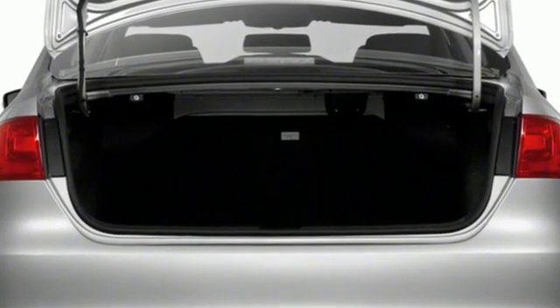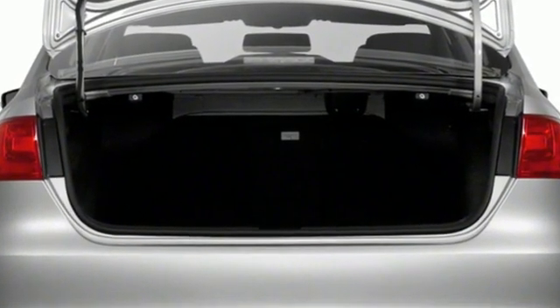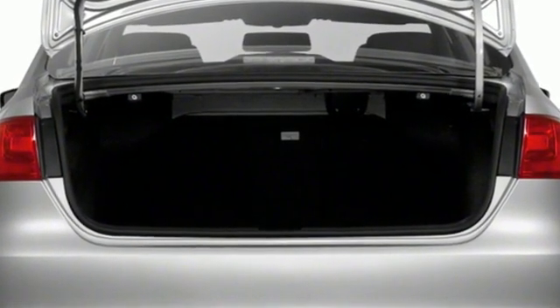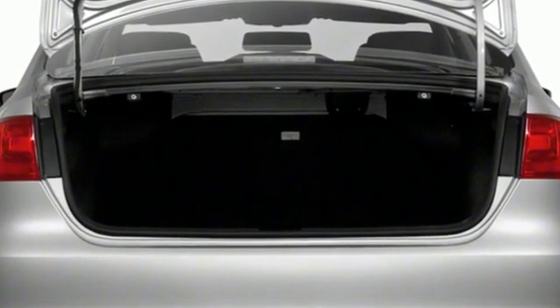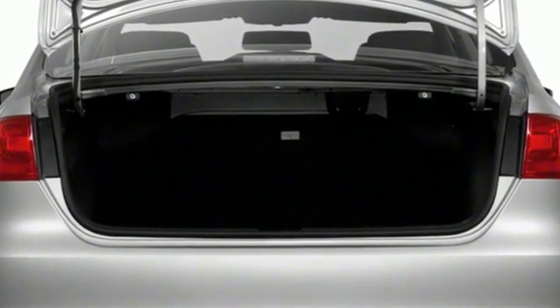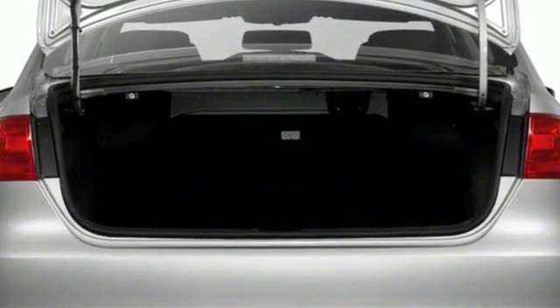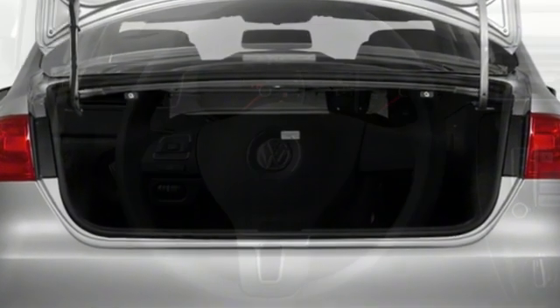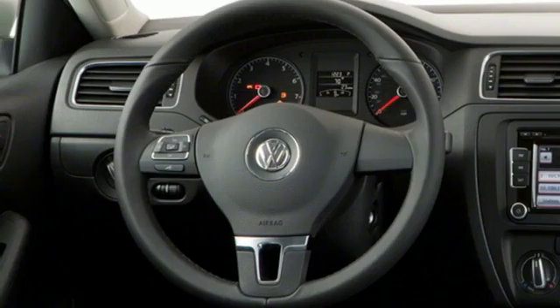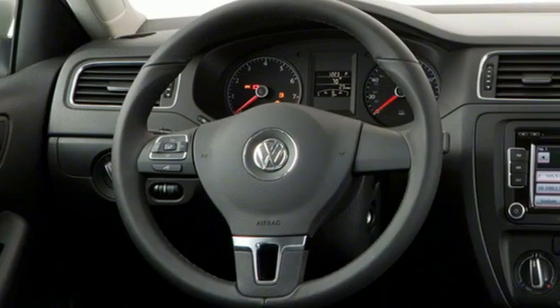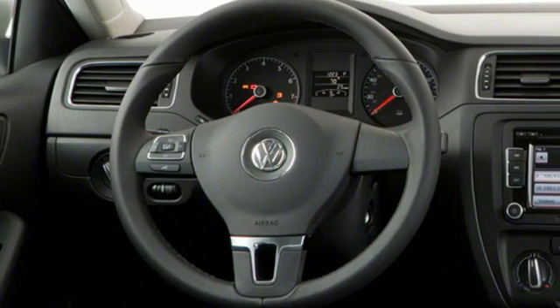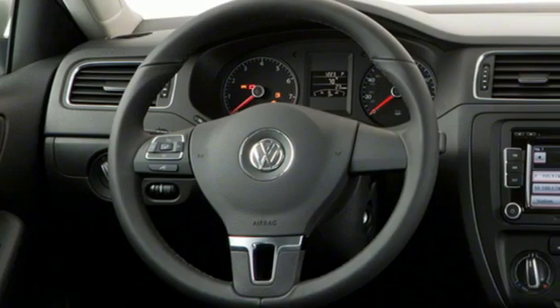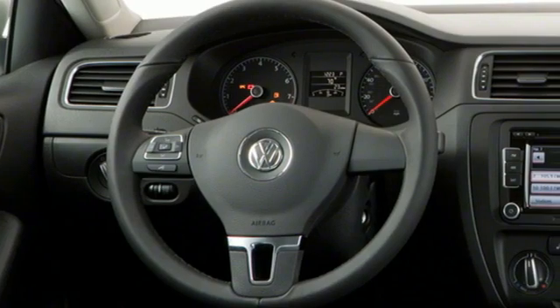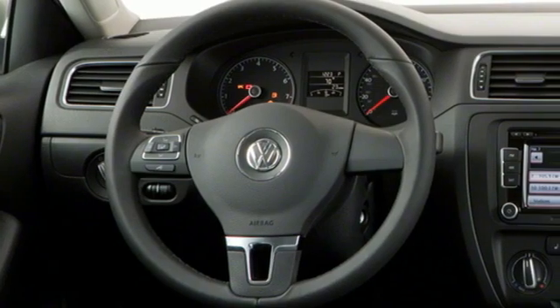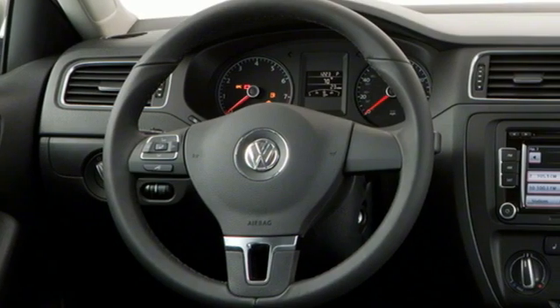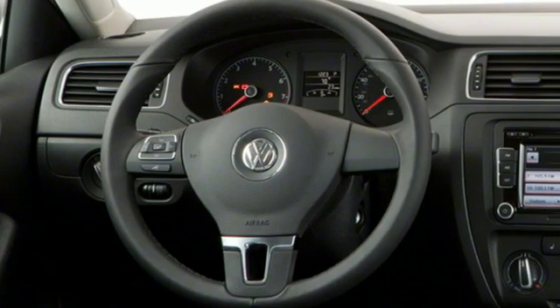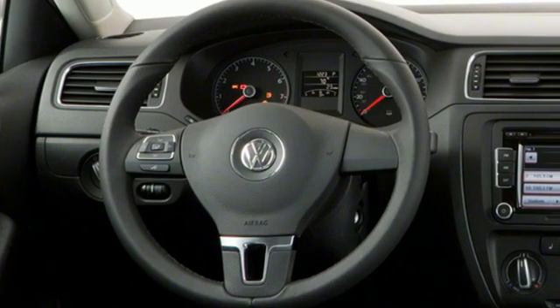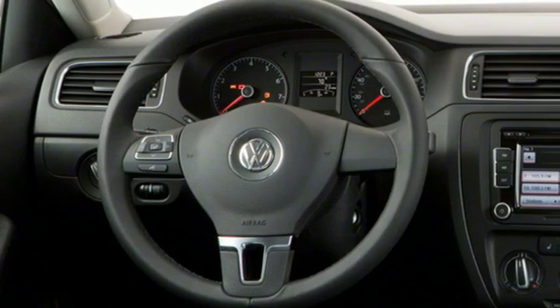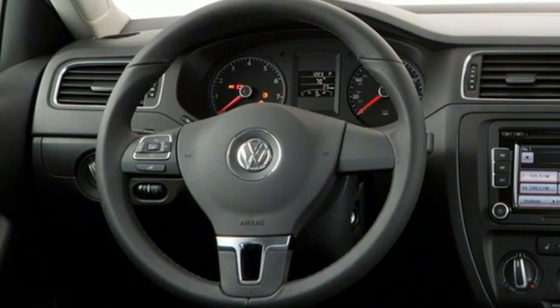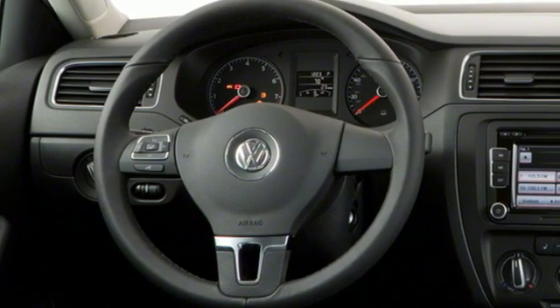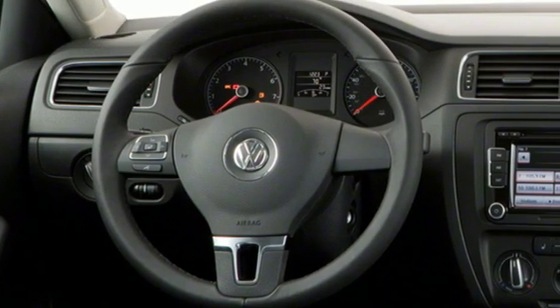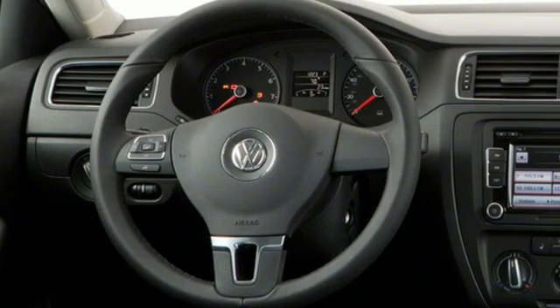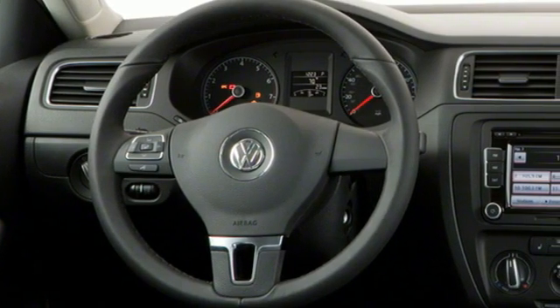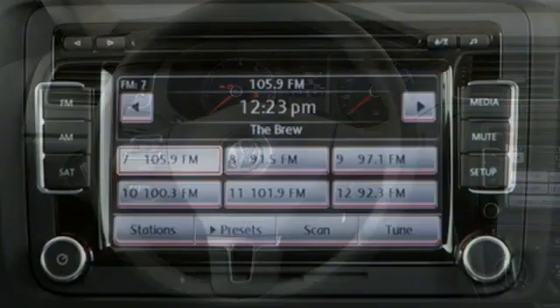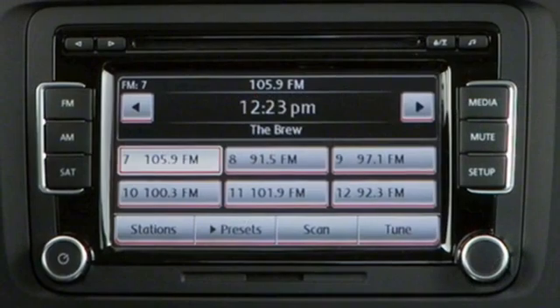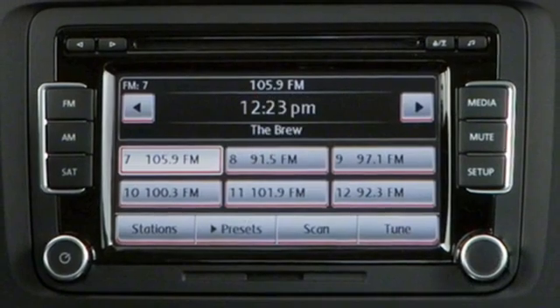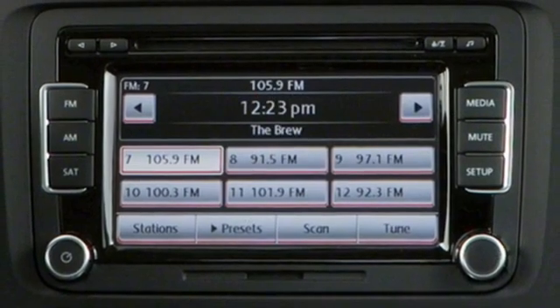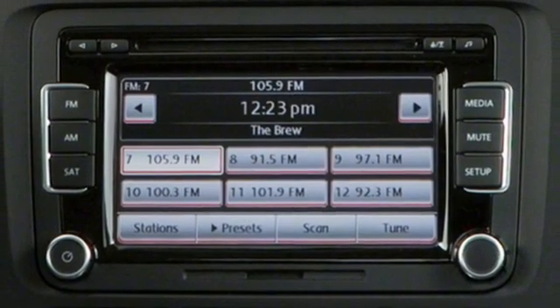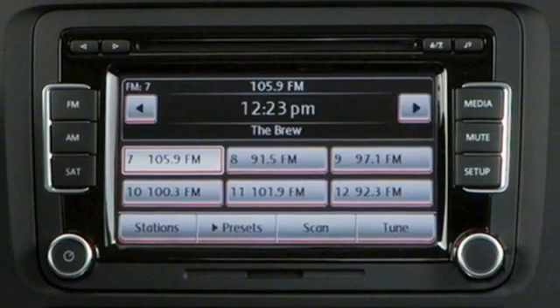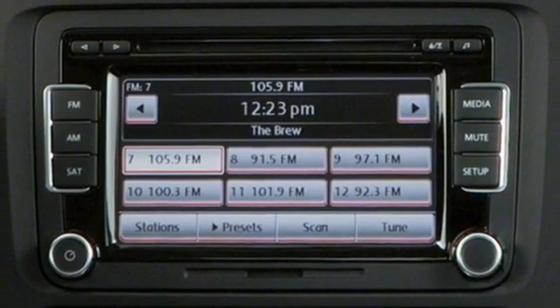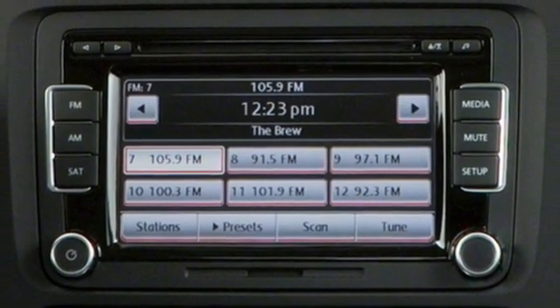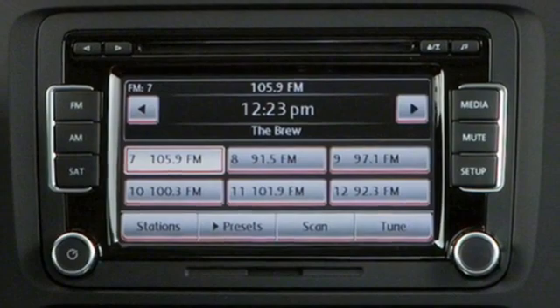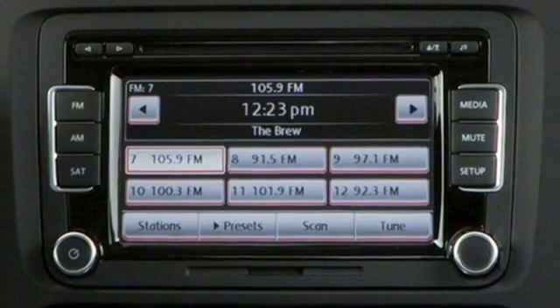External memory control, Bluetooth, front heated bucket seats, power heated mirrors, leather steering wheel.